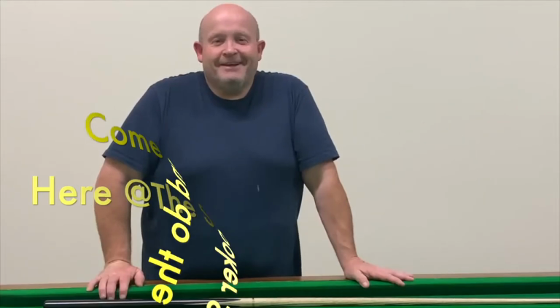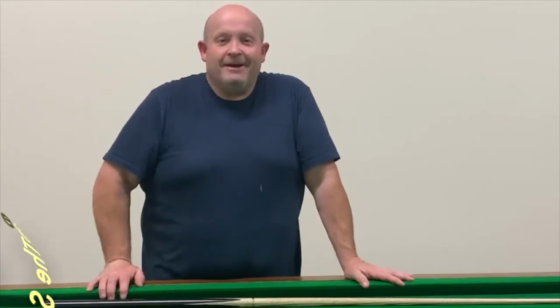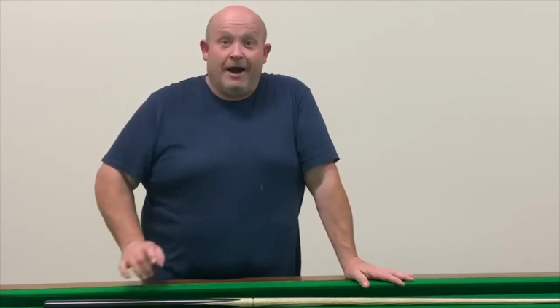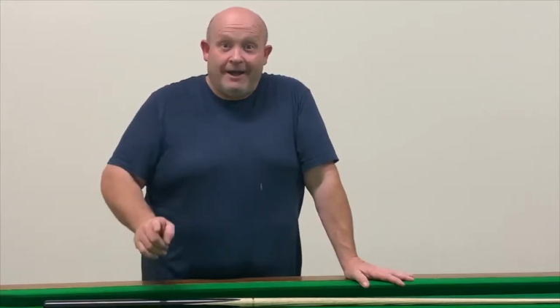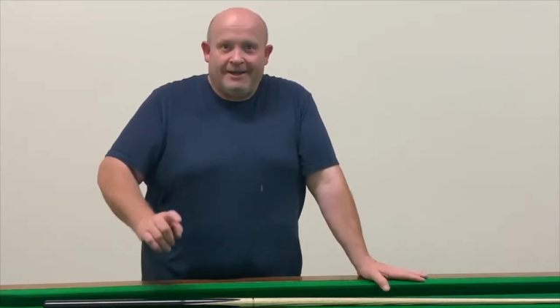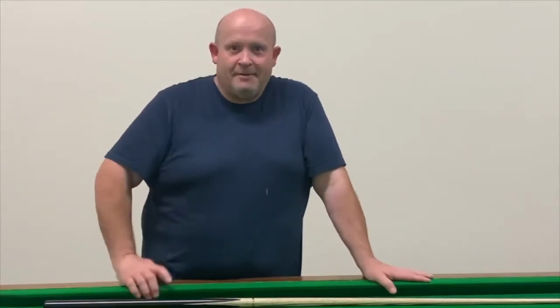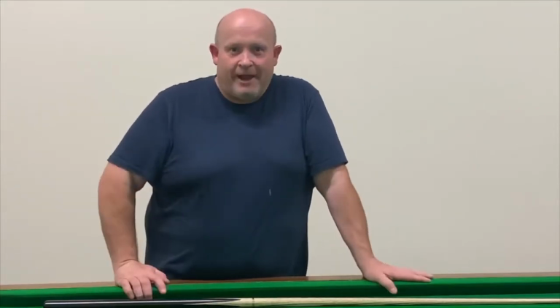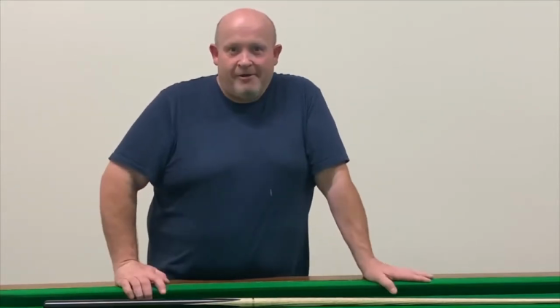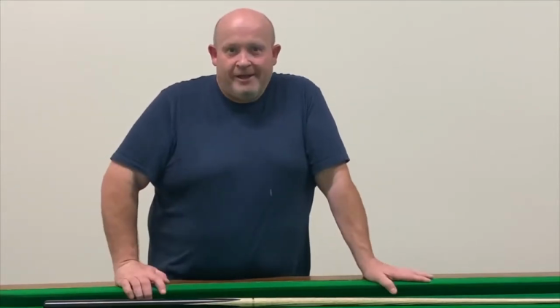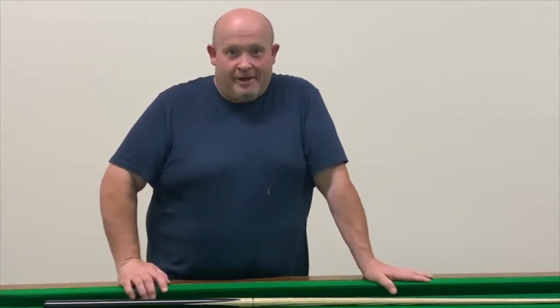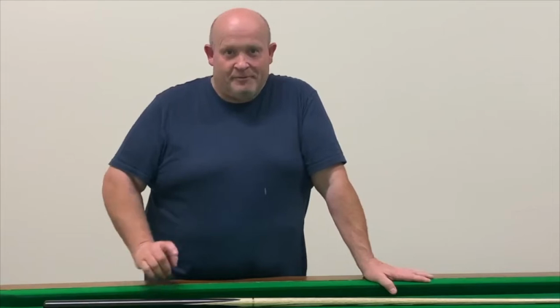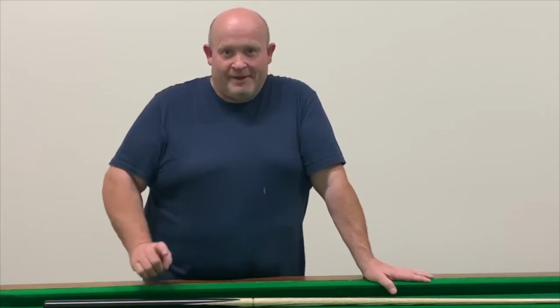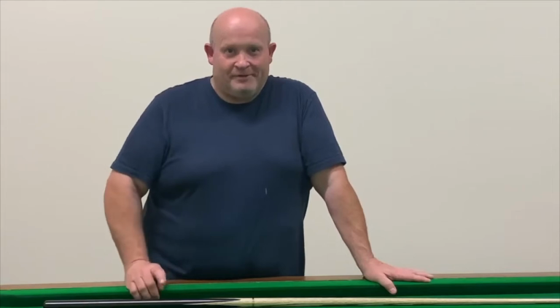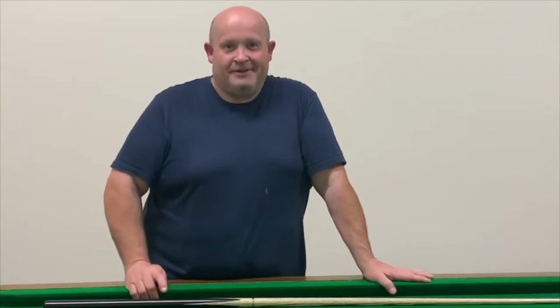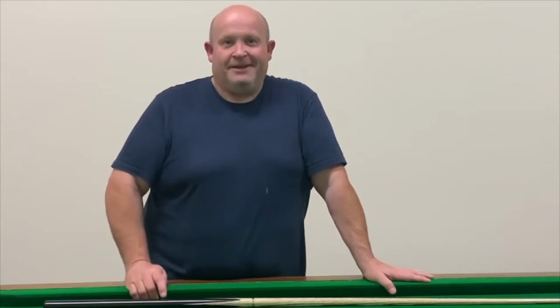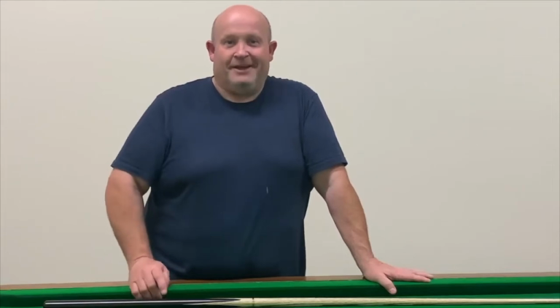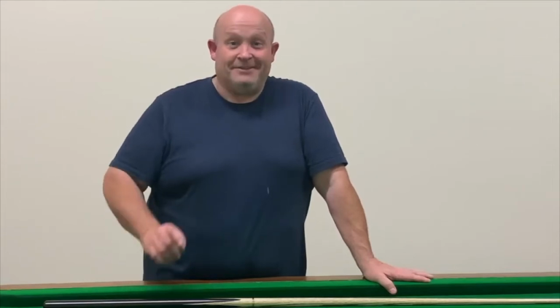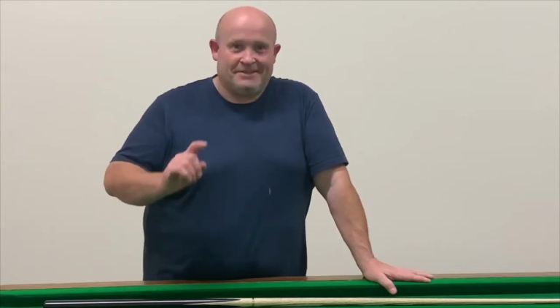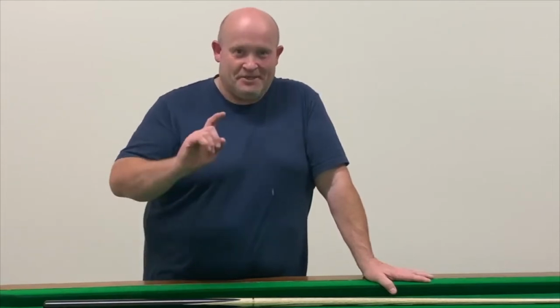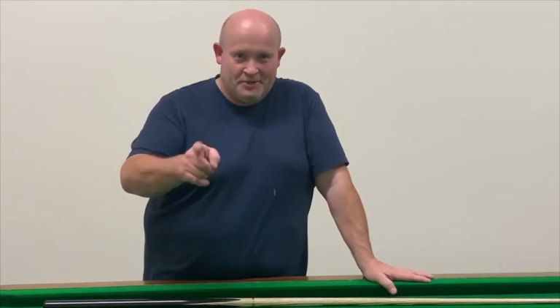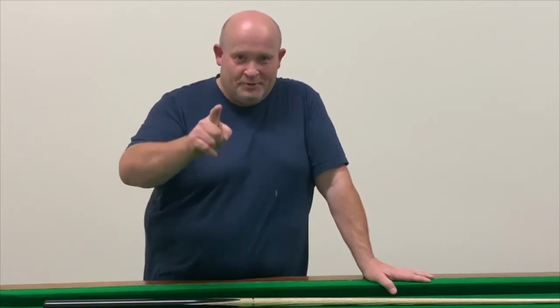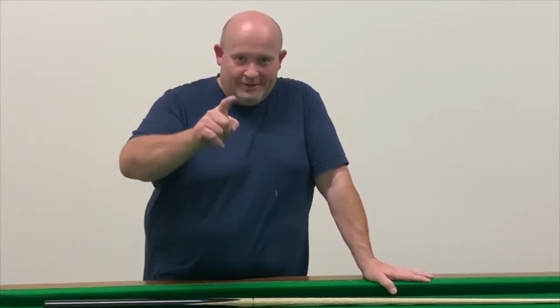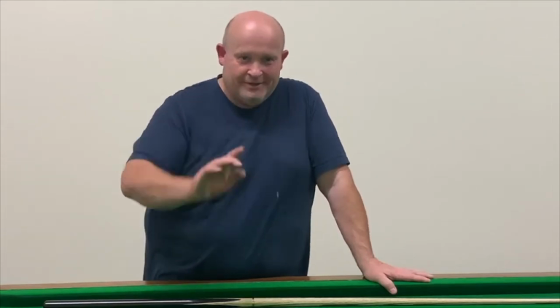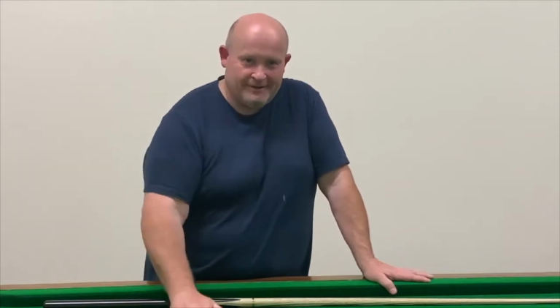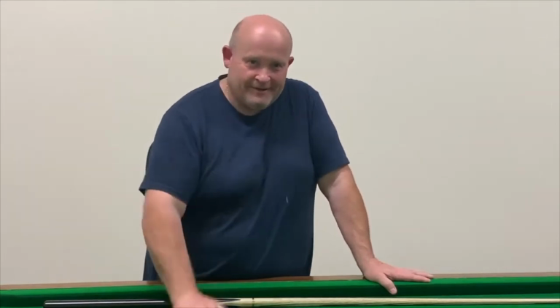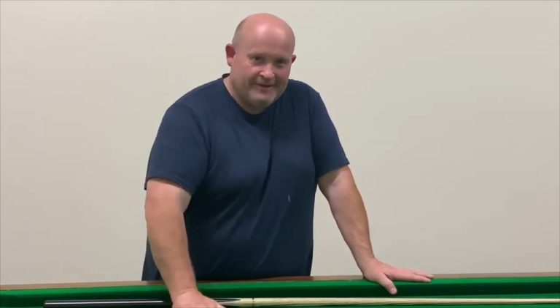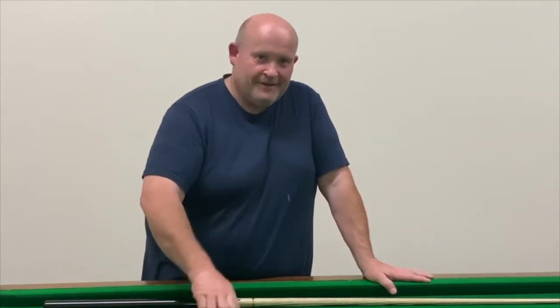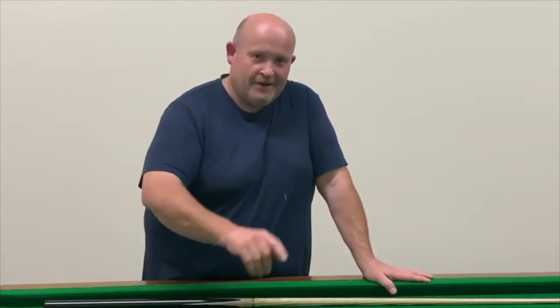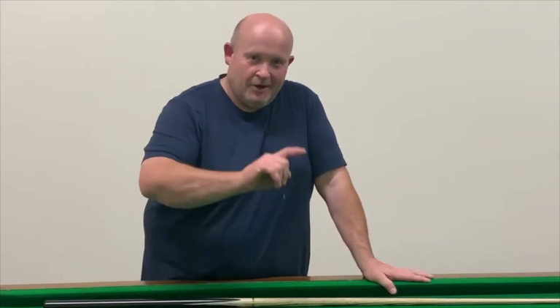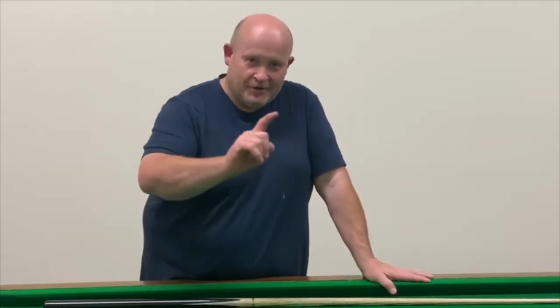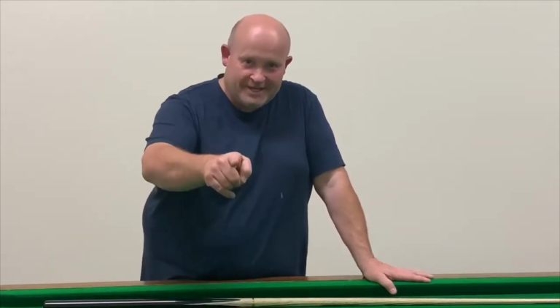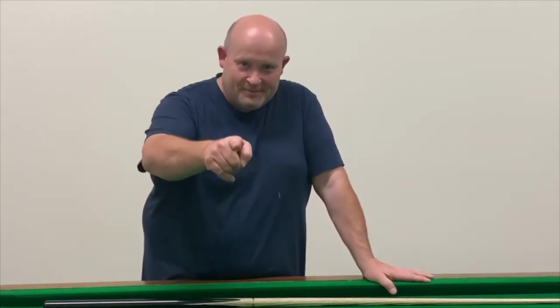Hi, I'm Gary and I'm from Denver. I'll see you on the table.